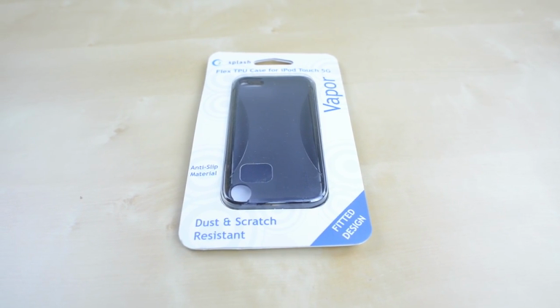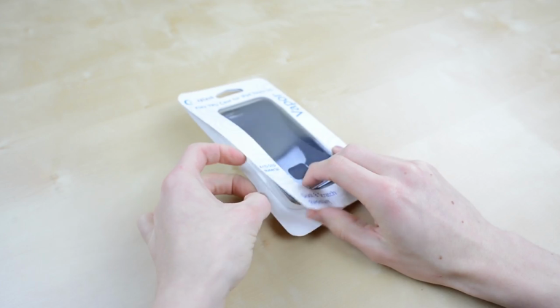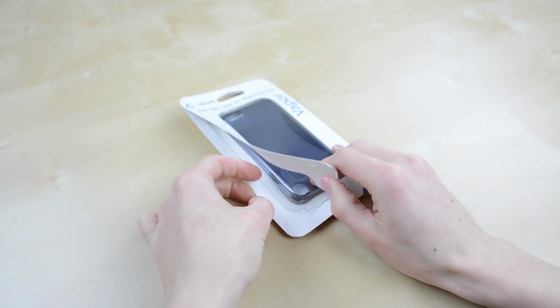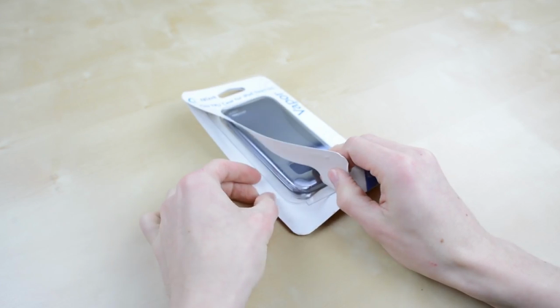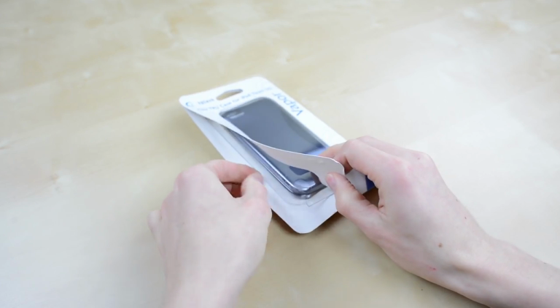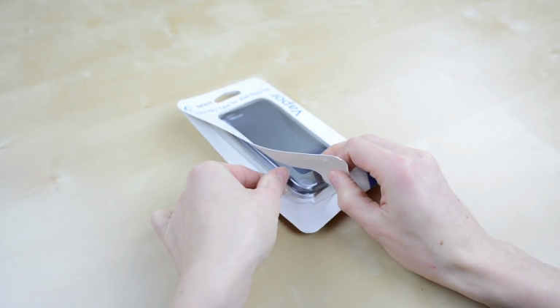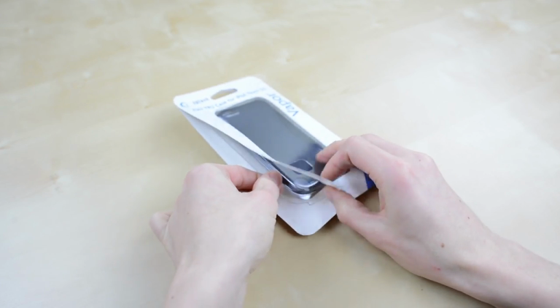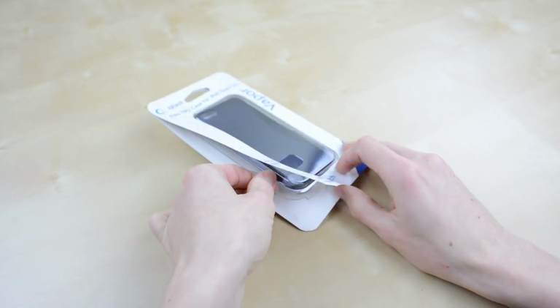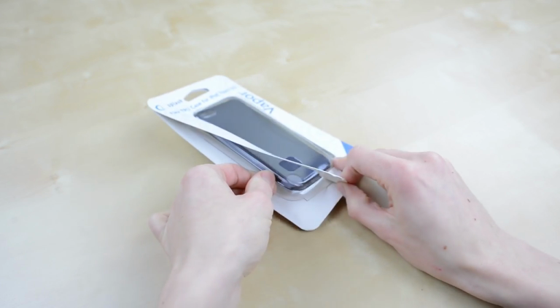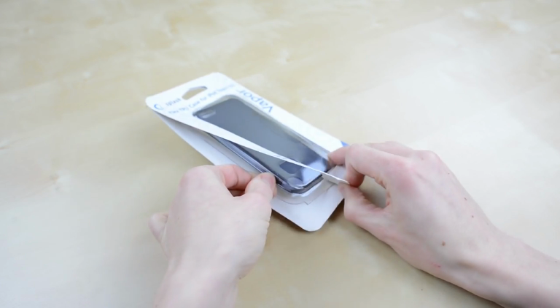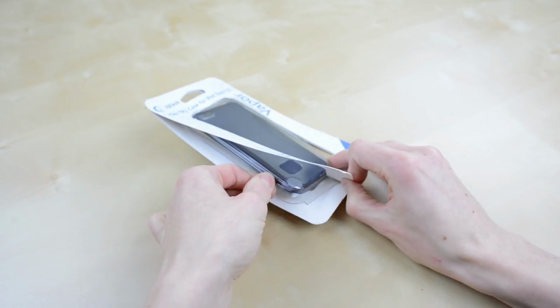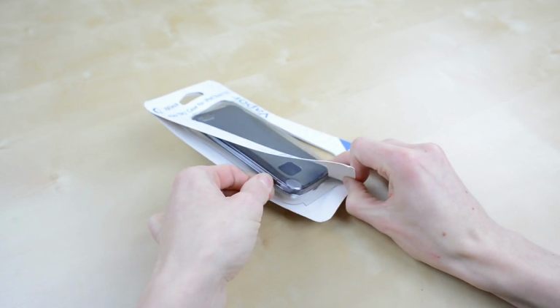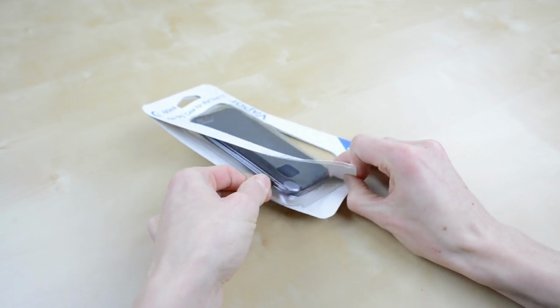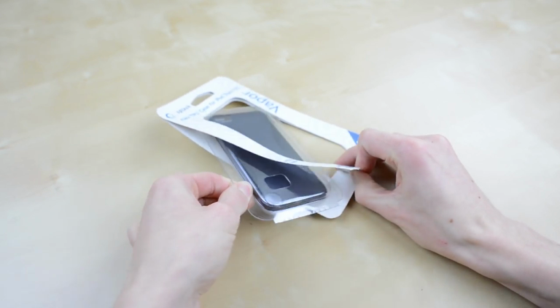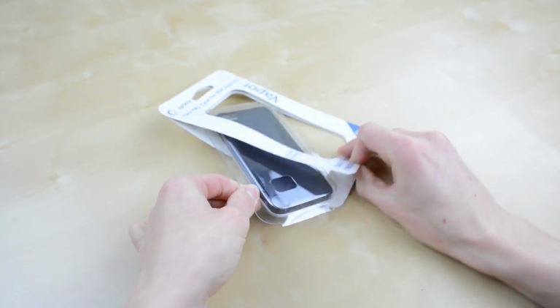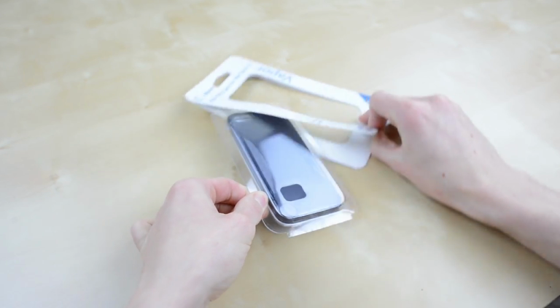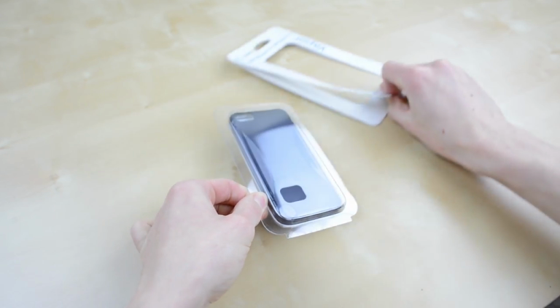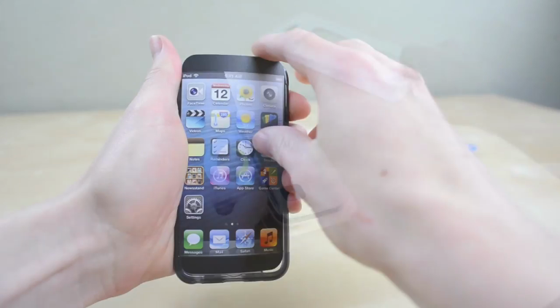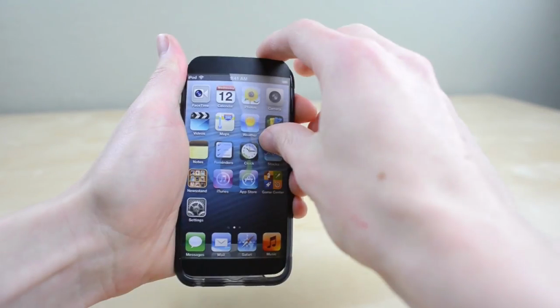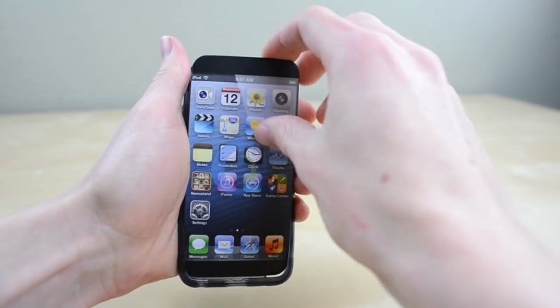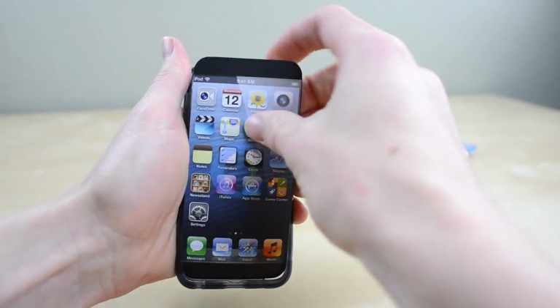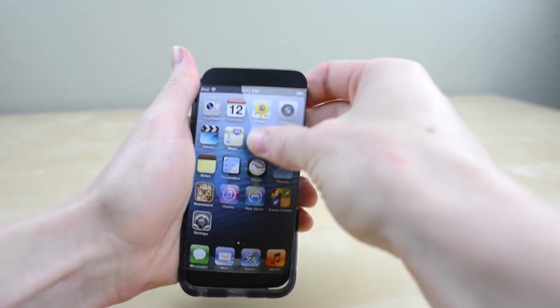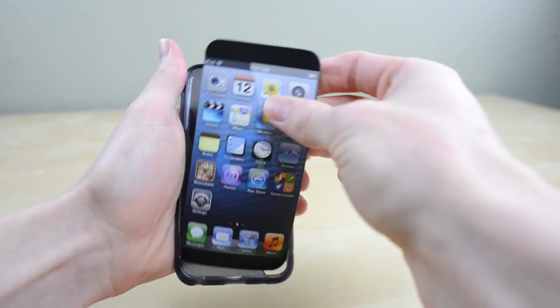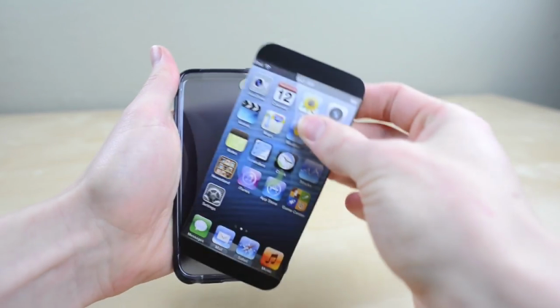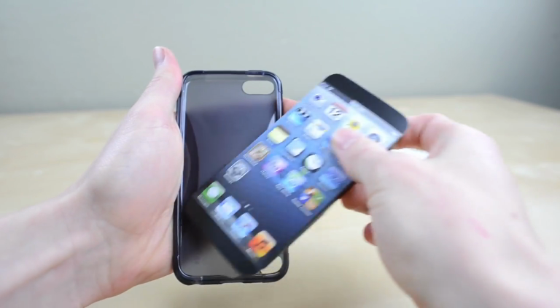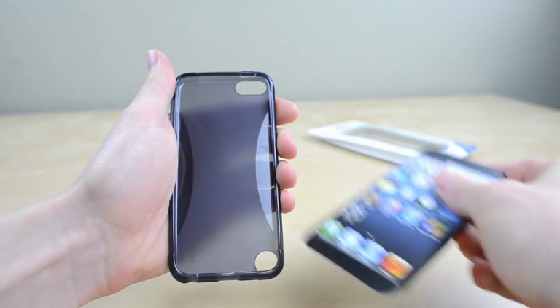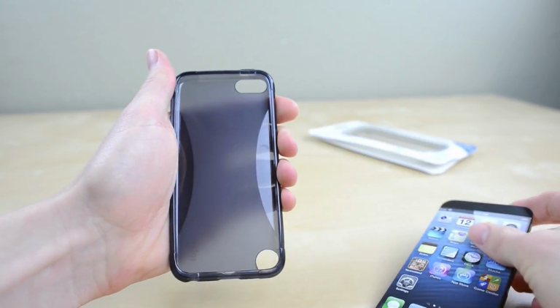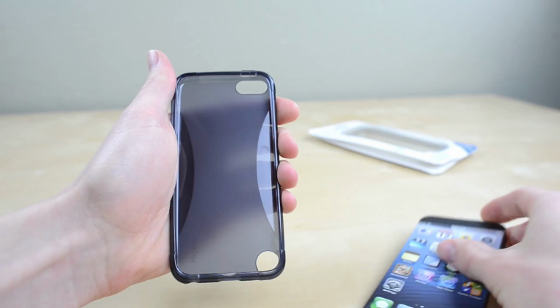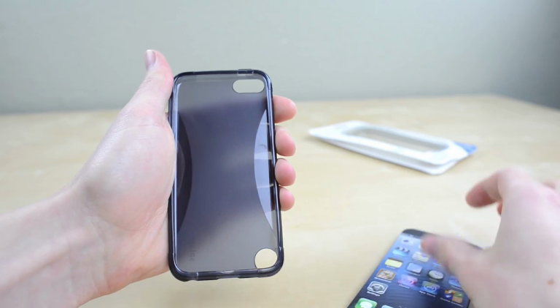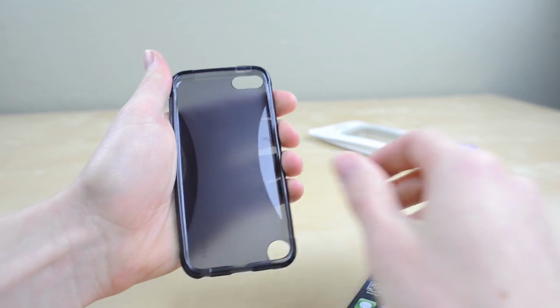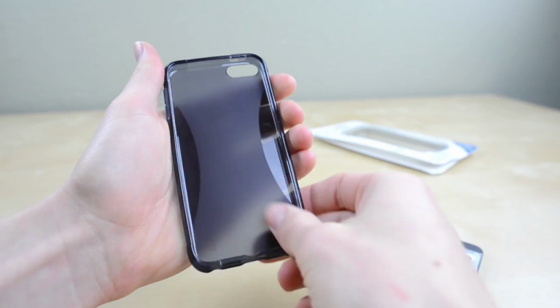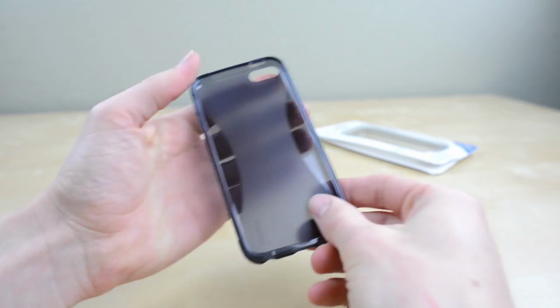The package is easy enough to get into — just pop the side and pull the case out. Pull off the comically wrong-looking cardboard insert and we have the case itself.